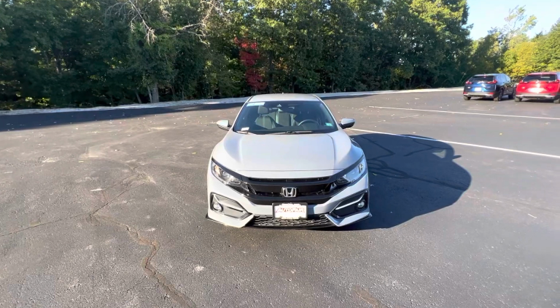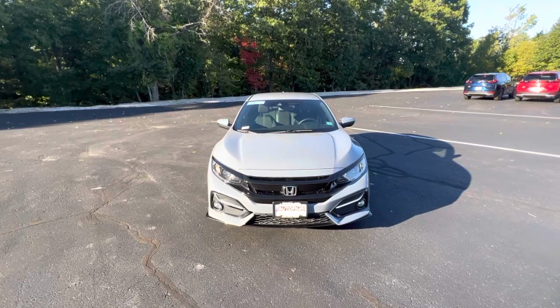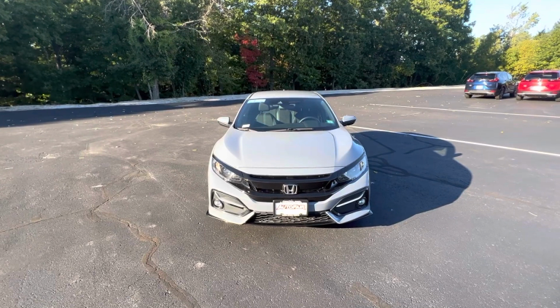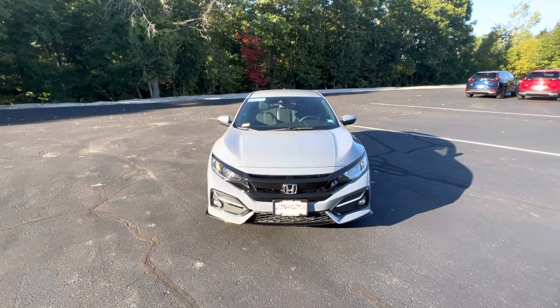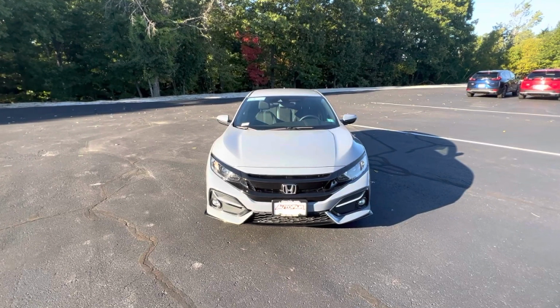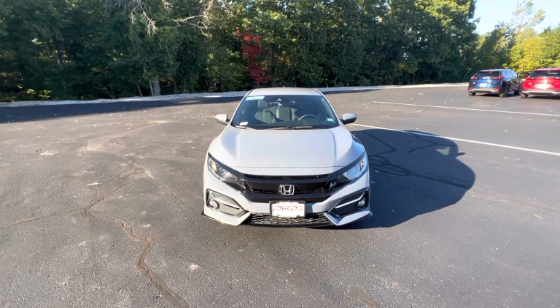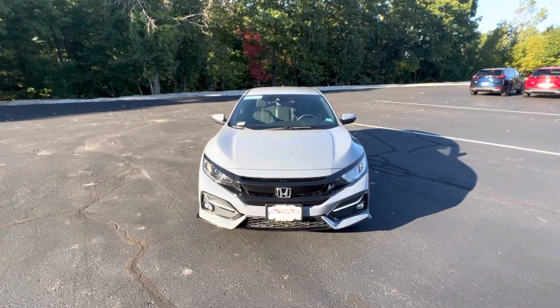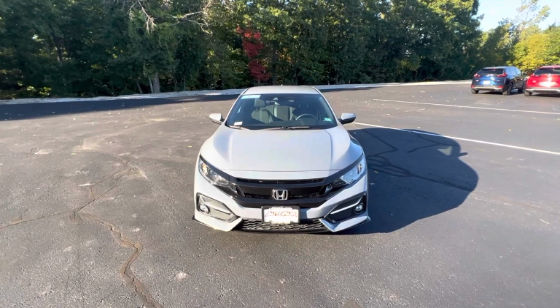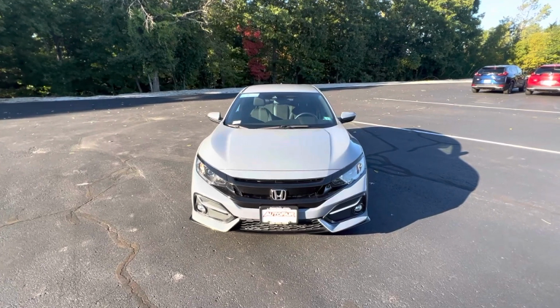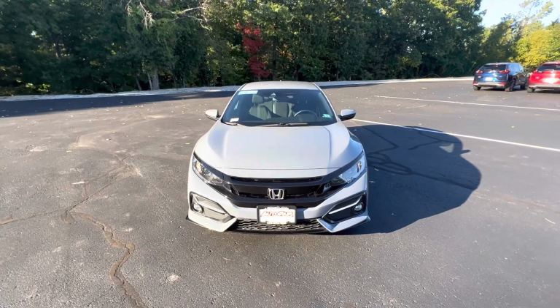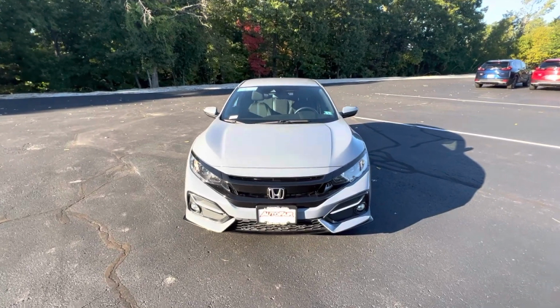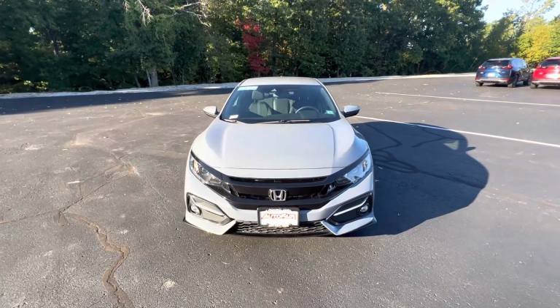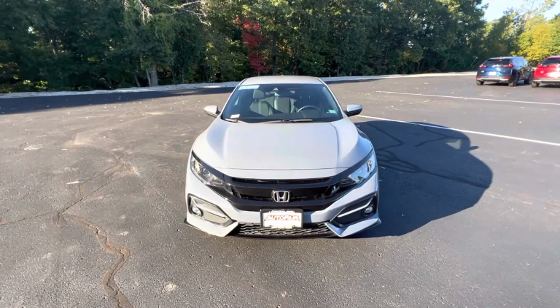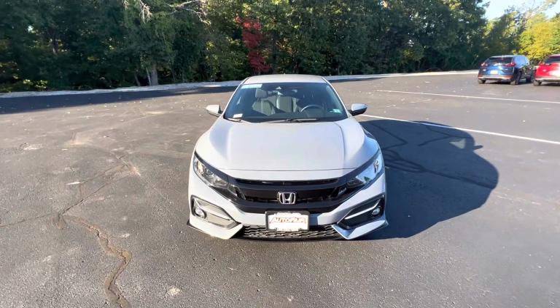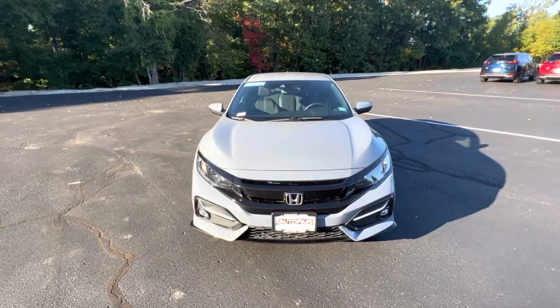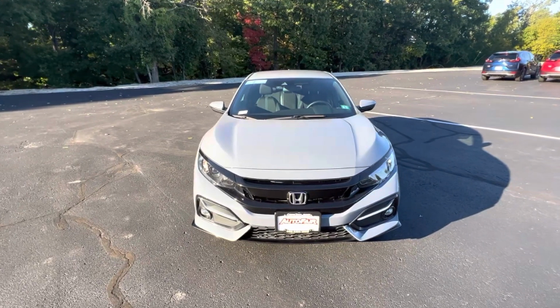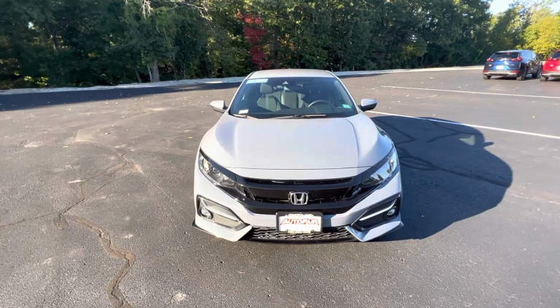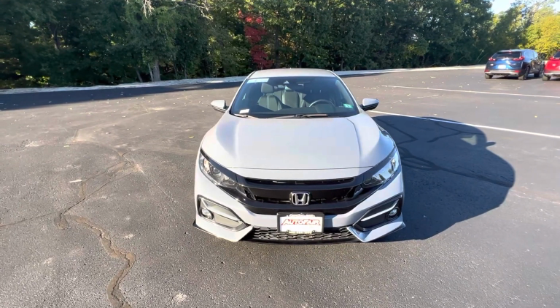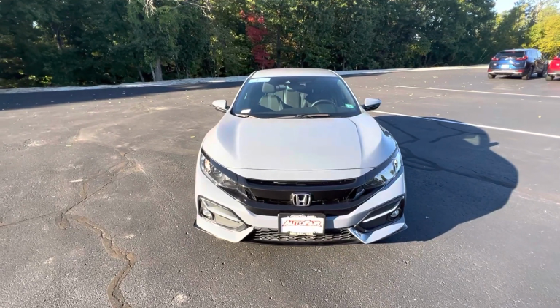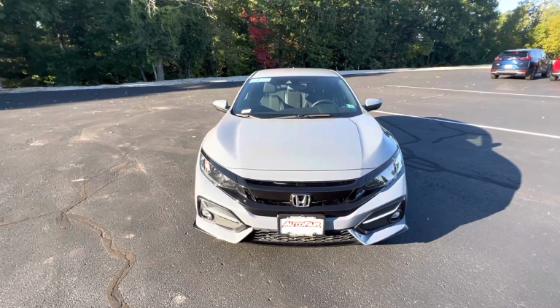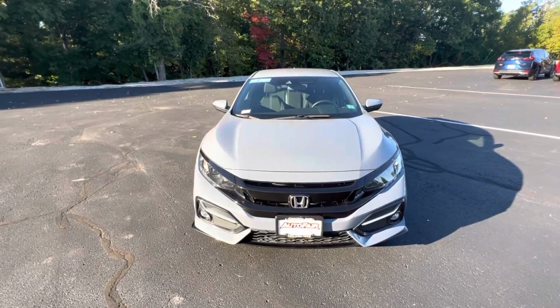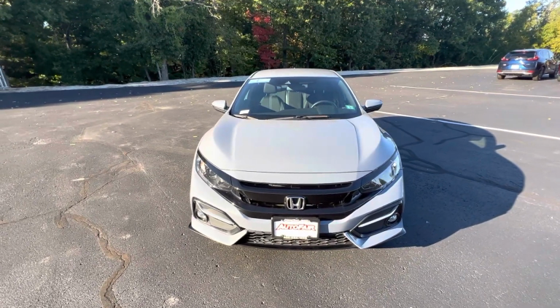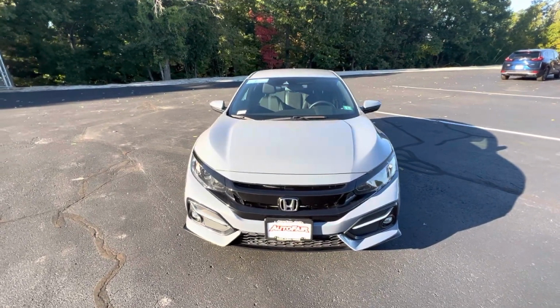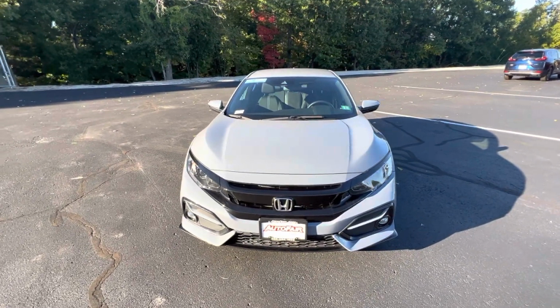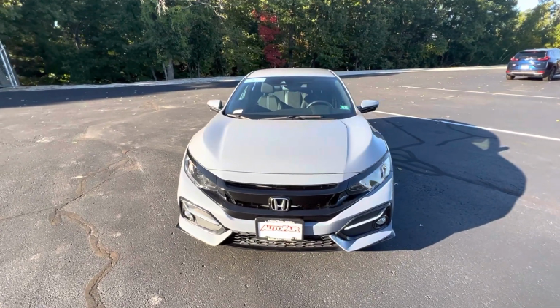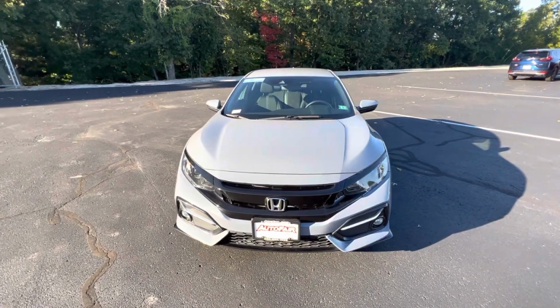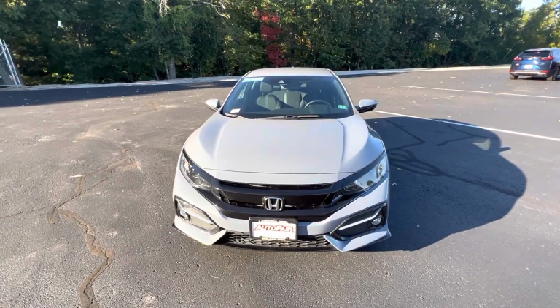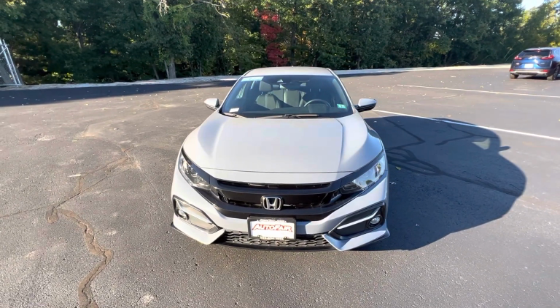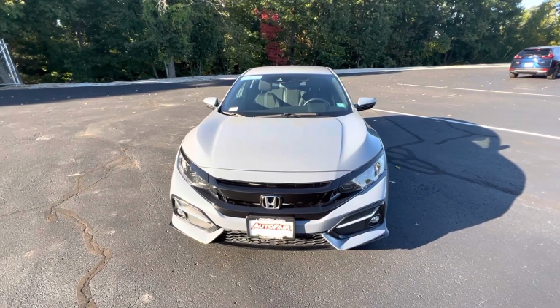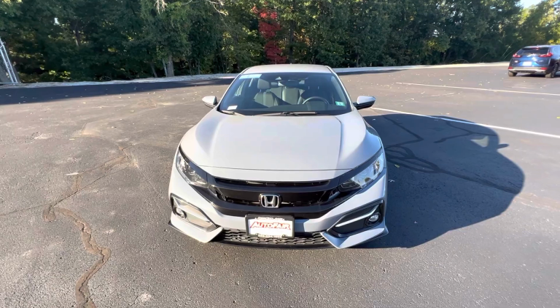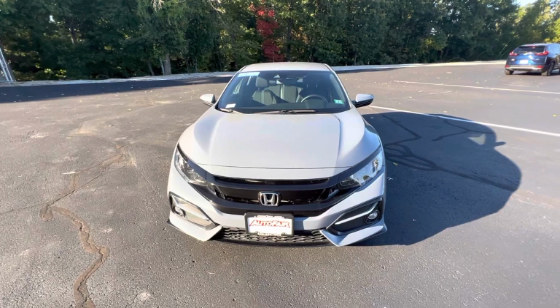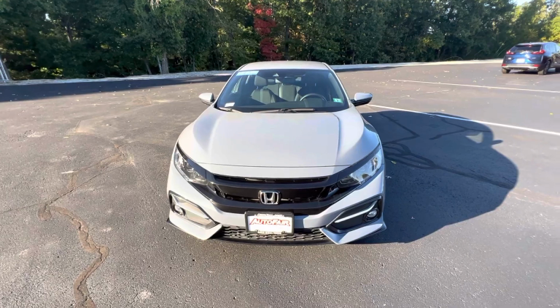Hi Robert, this is Nick Michaelavich from AutoFair Honda showing you your 2020 Civic Sport hatch.